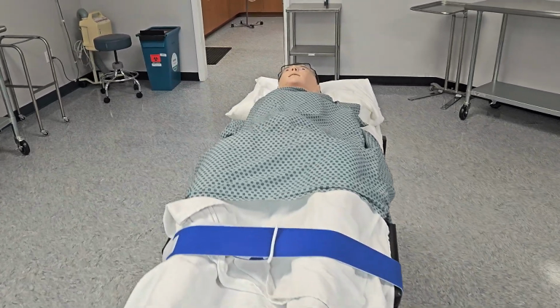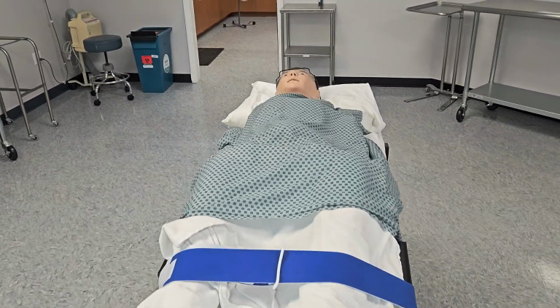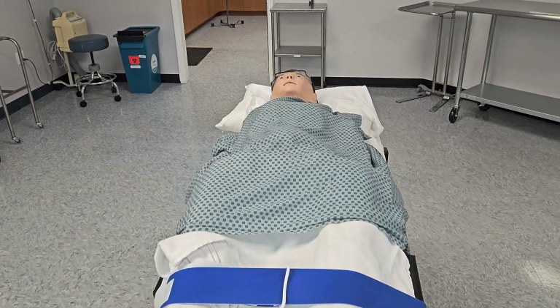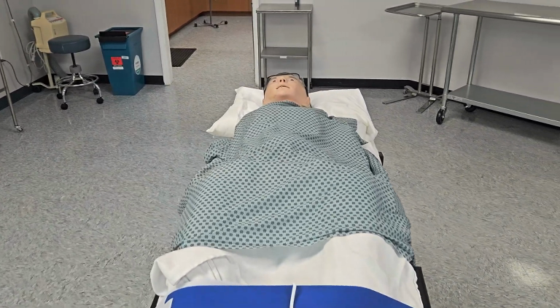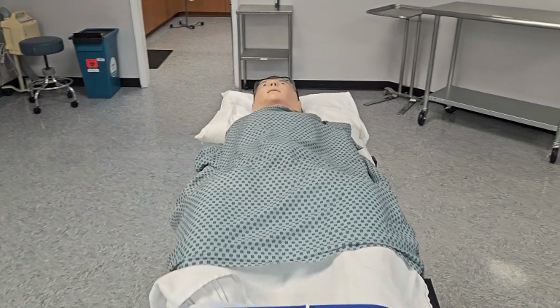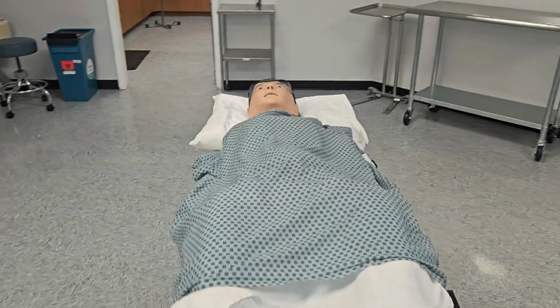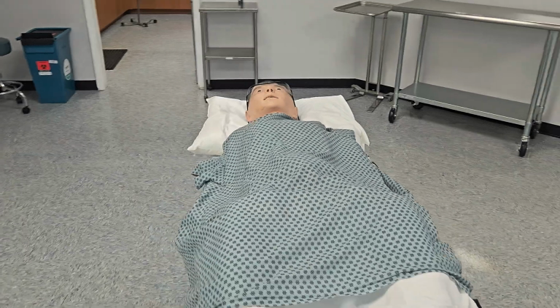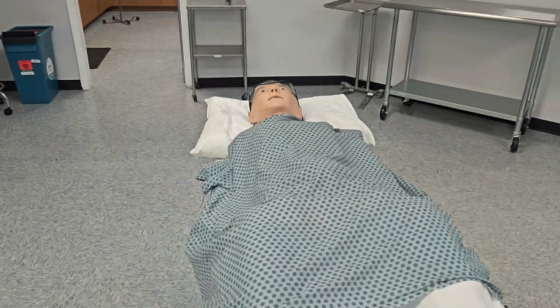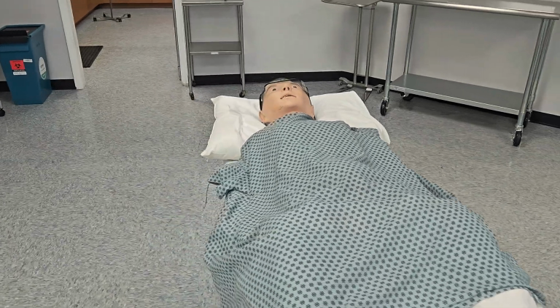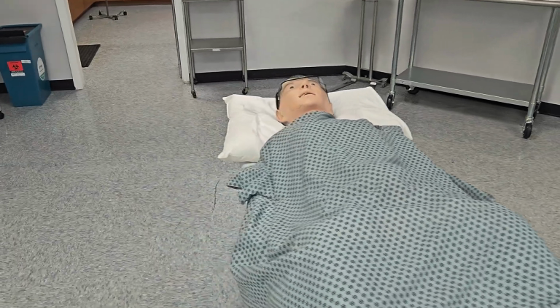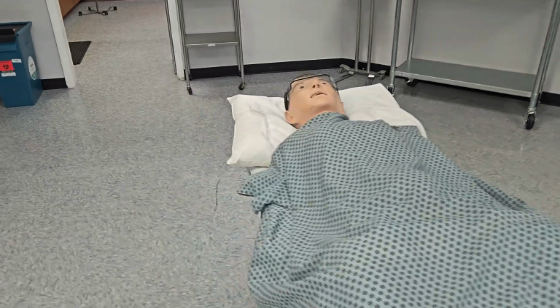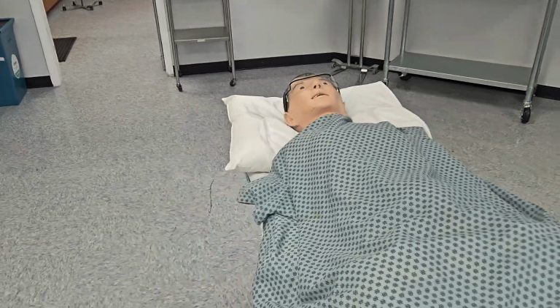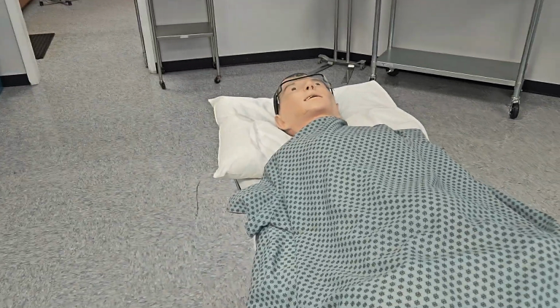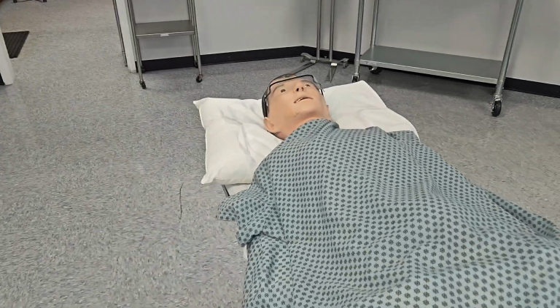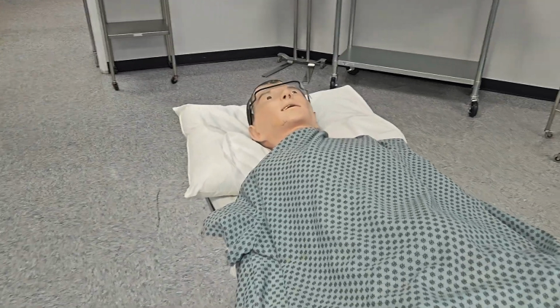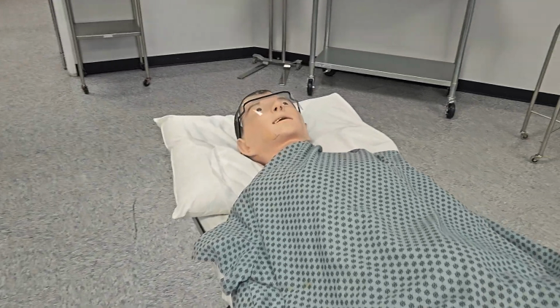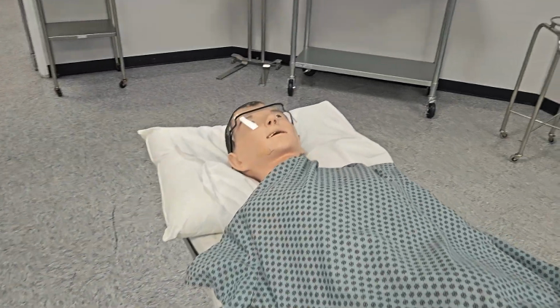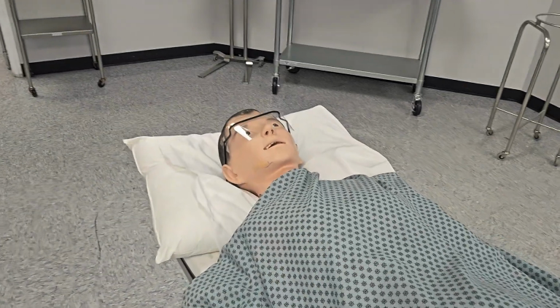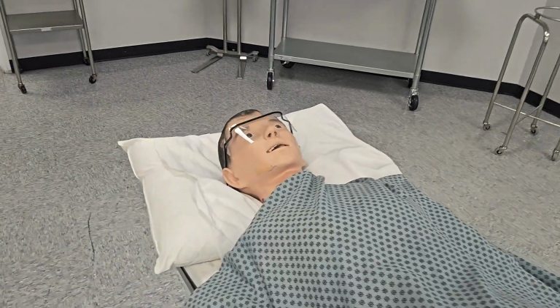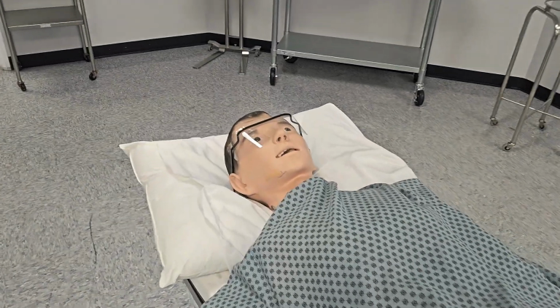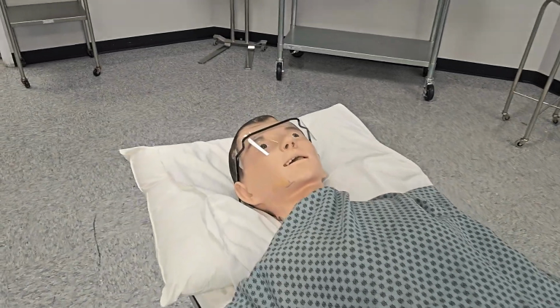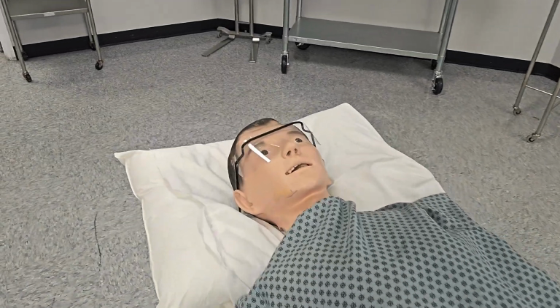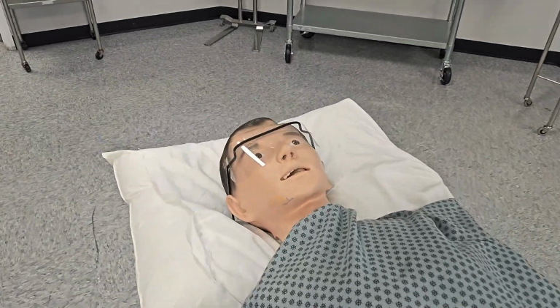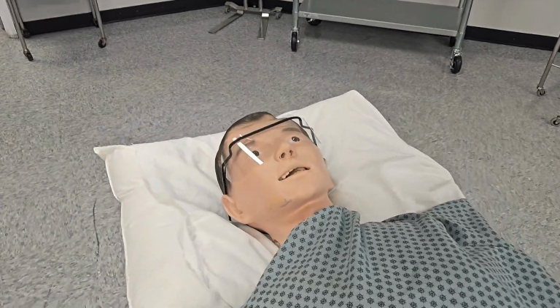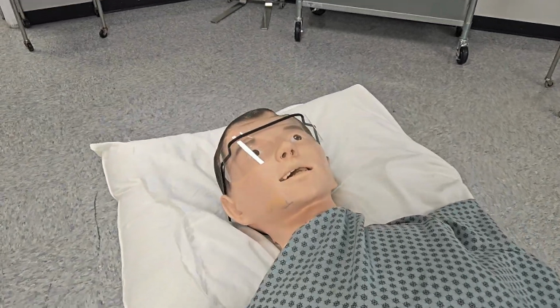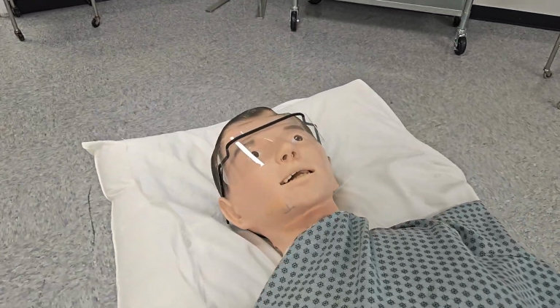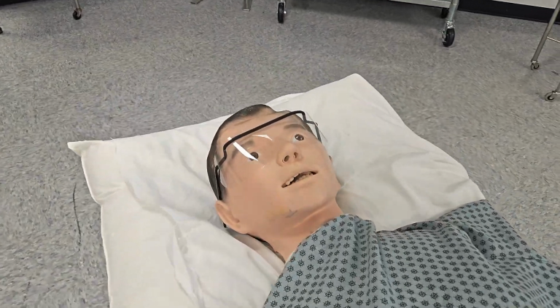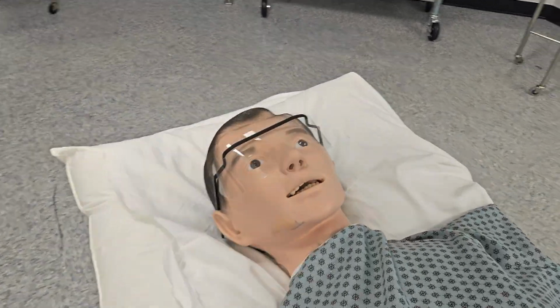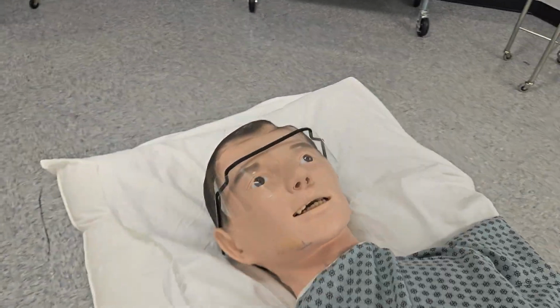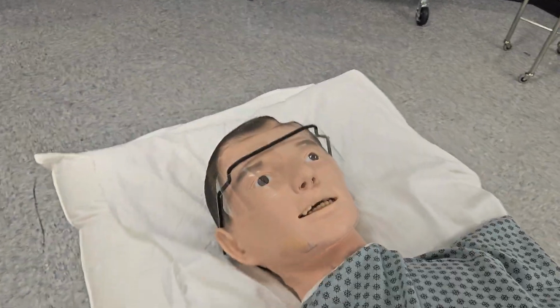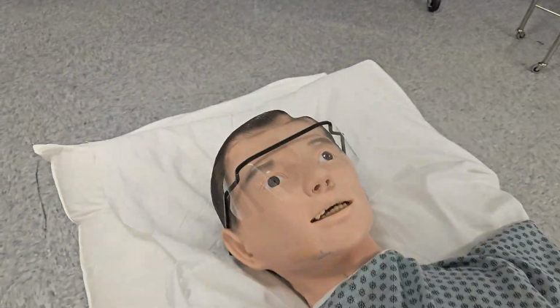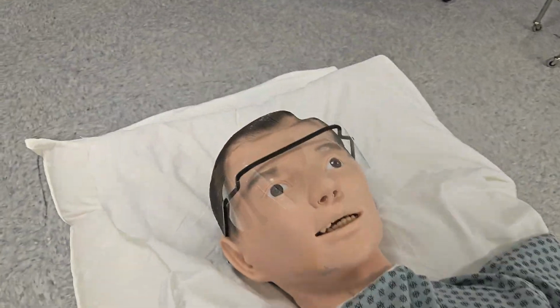They call this person Brad the anatomy. Does he look like me? Maybe it's the glasses. This is Mannequin Brad.